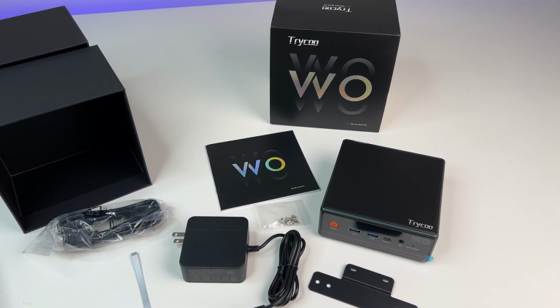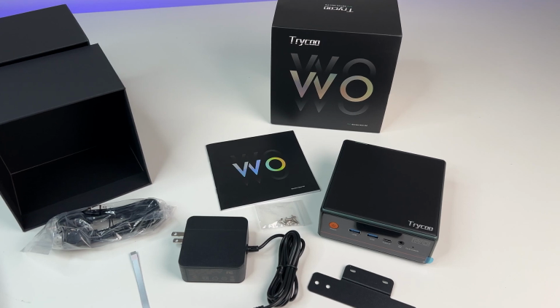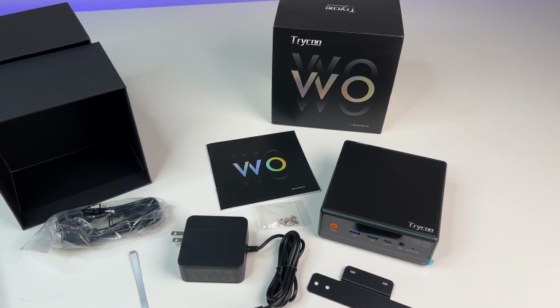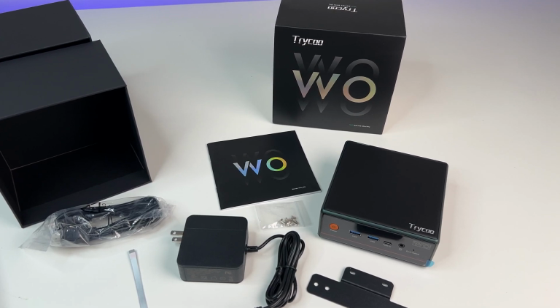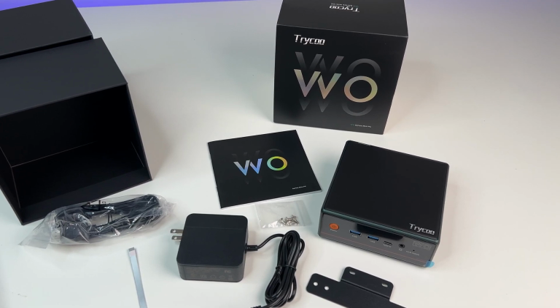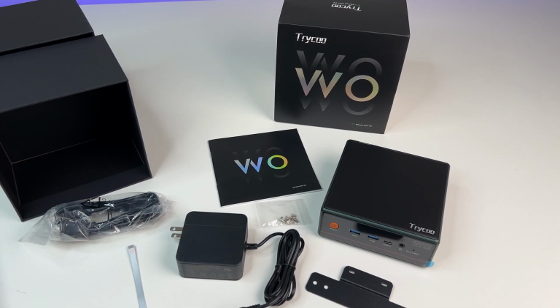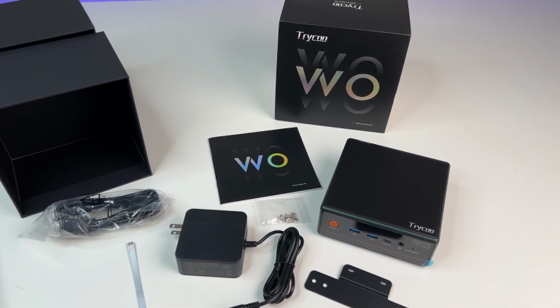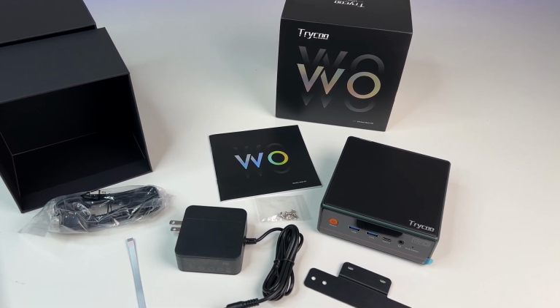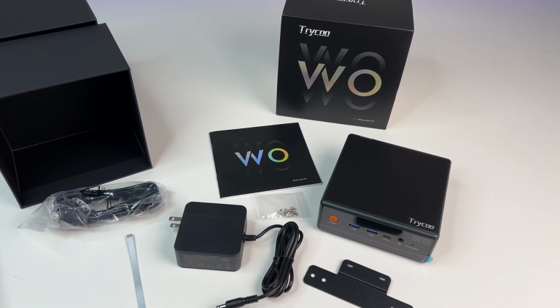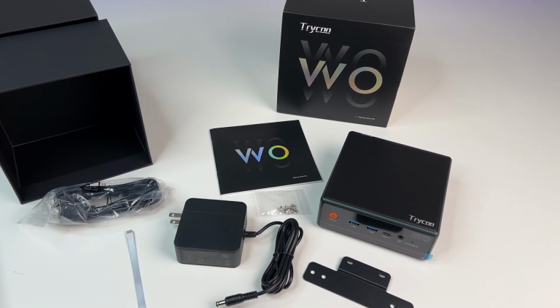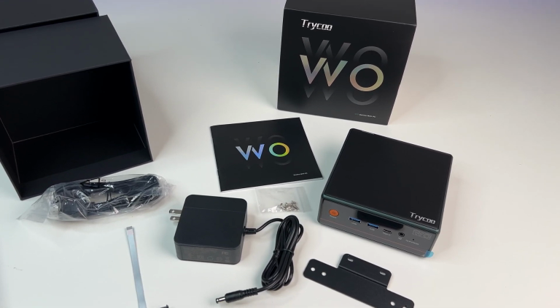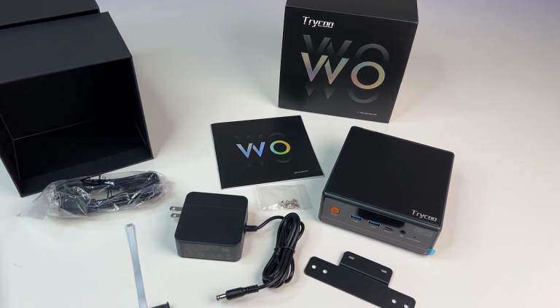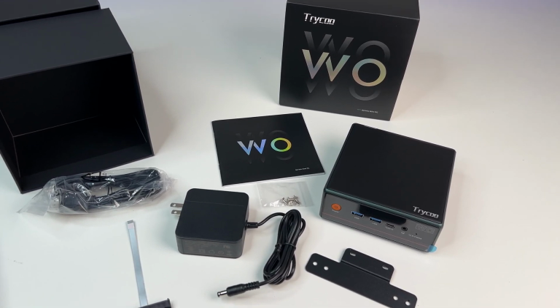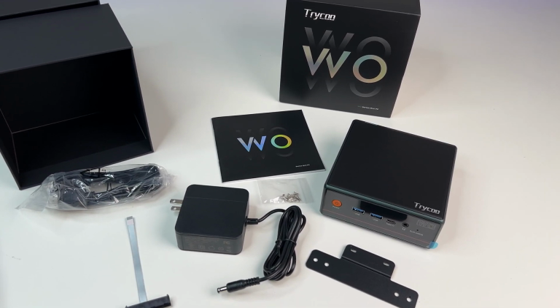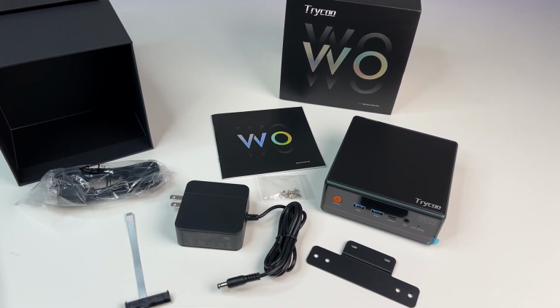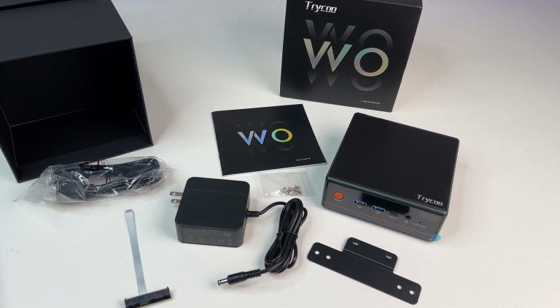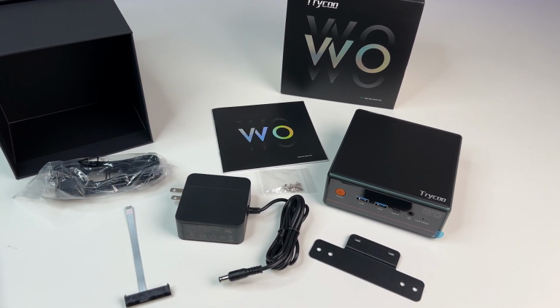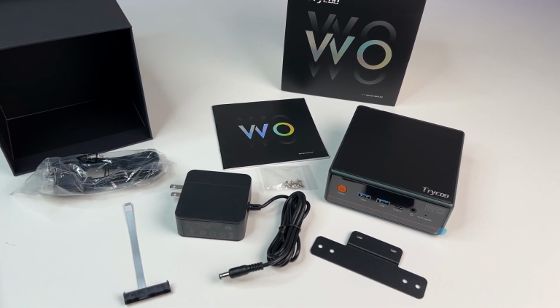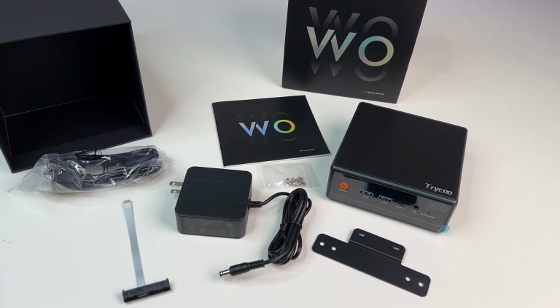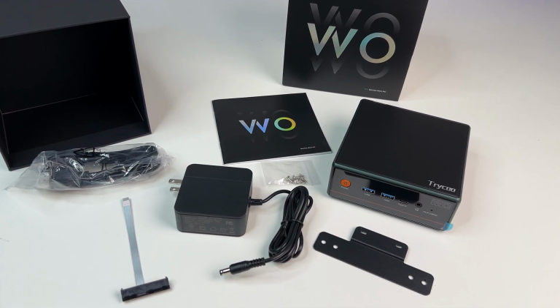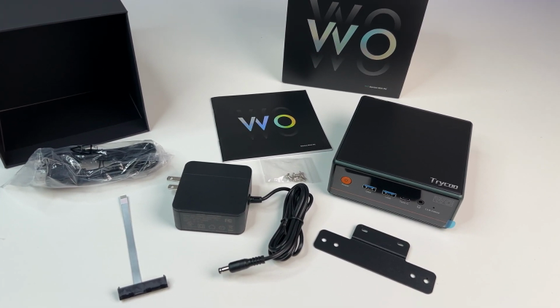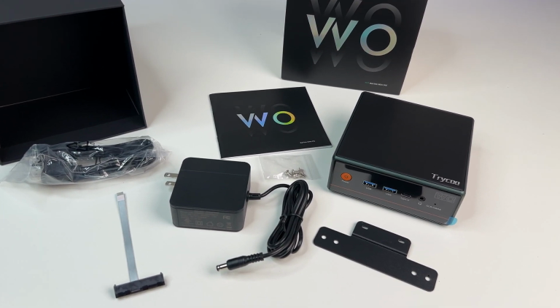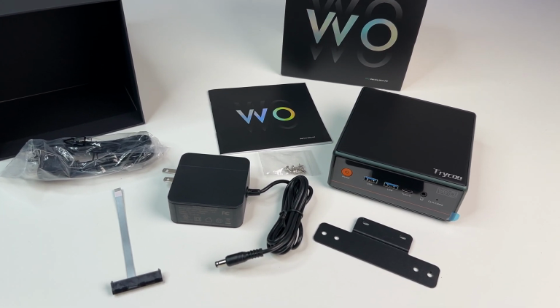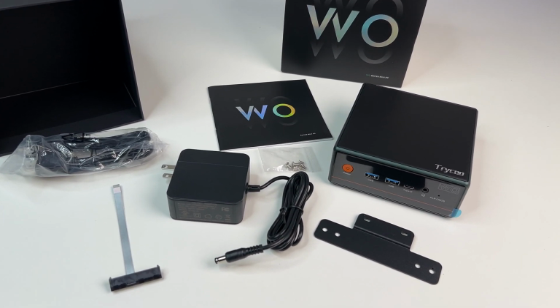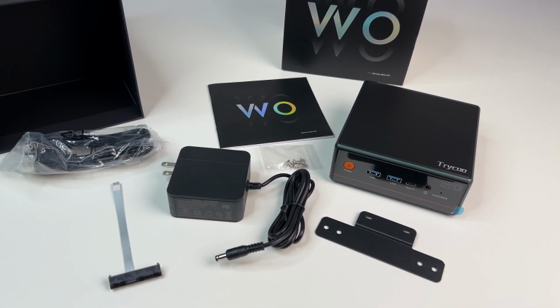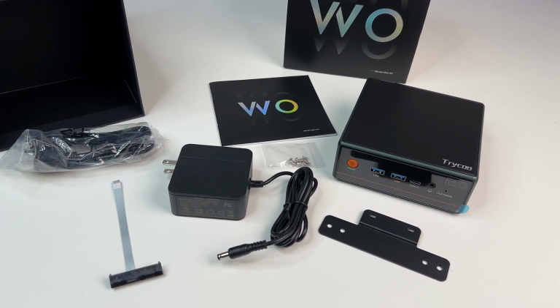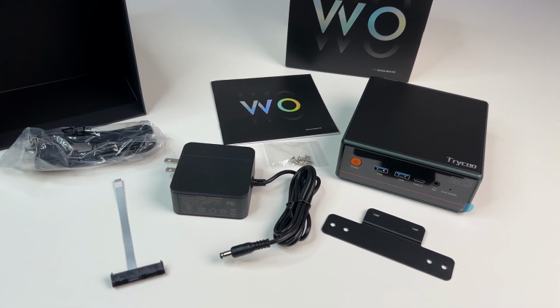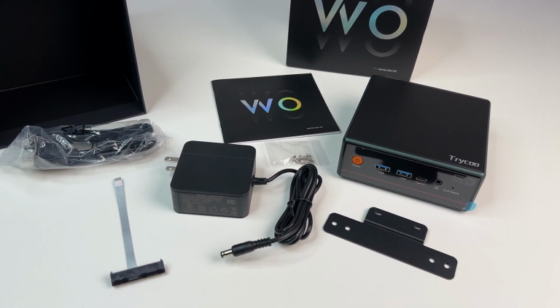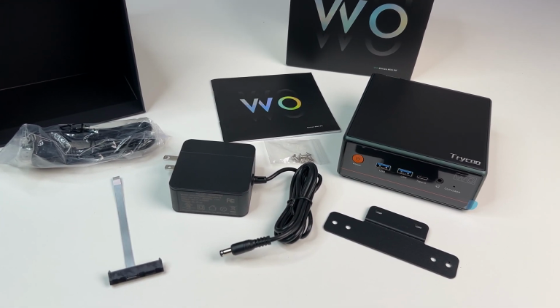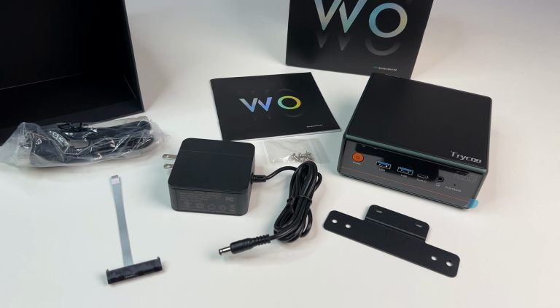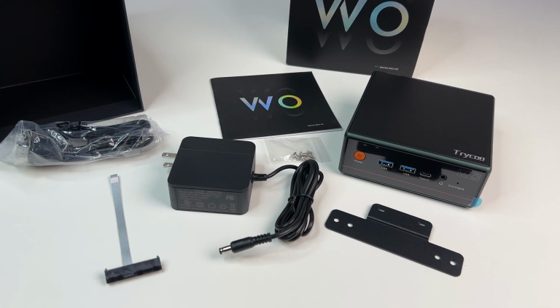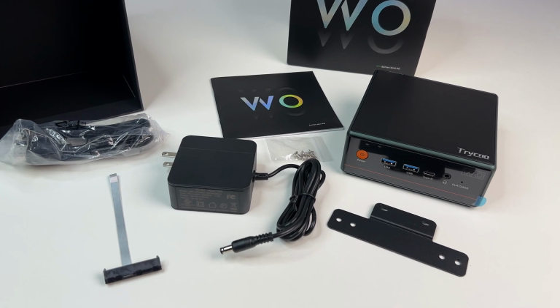In the box we have a mini PC, an HDMI cable, a 65-watt power adapter, and a user manual.